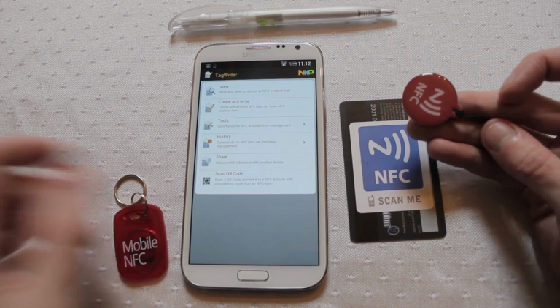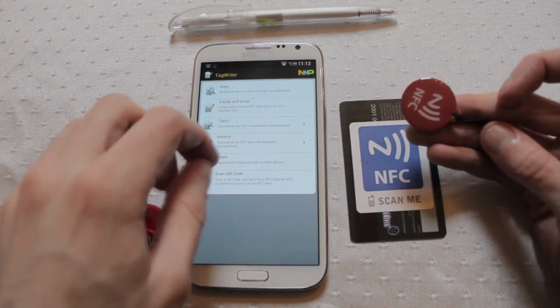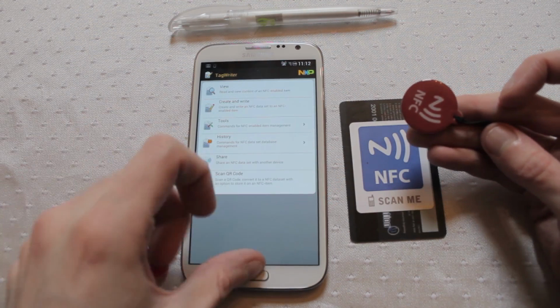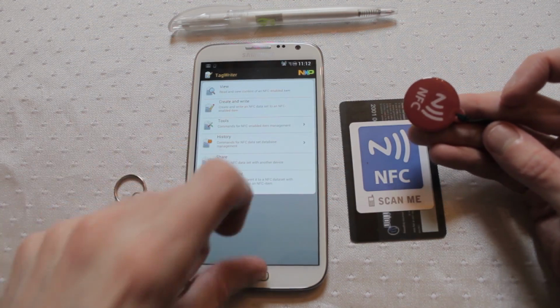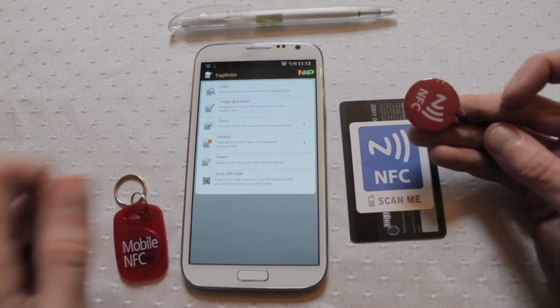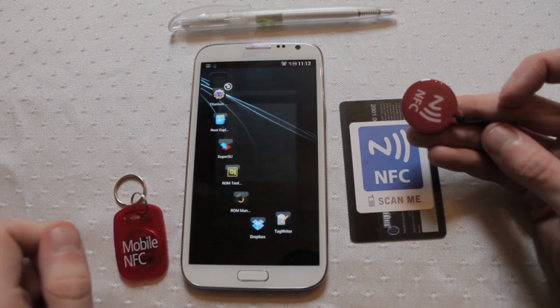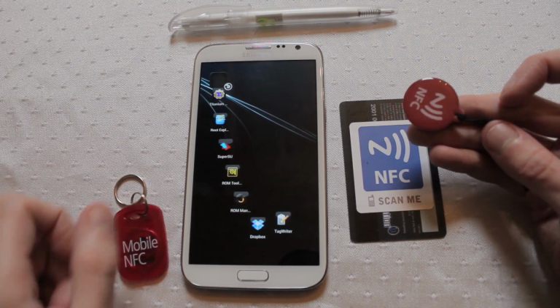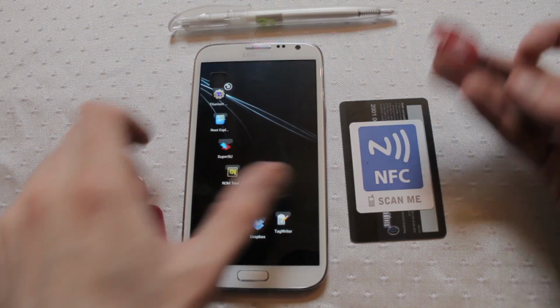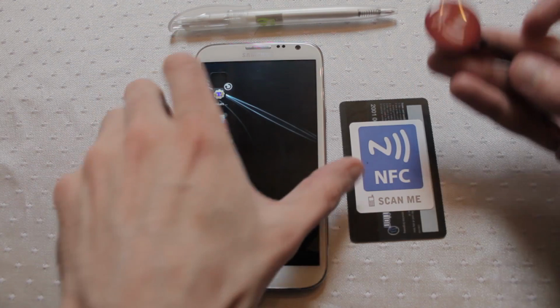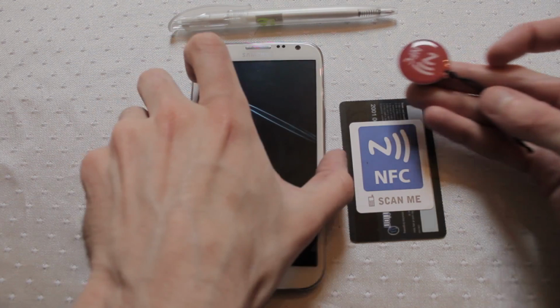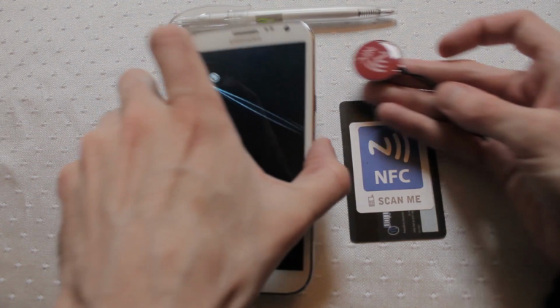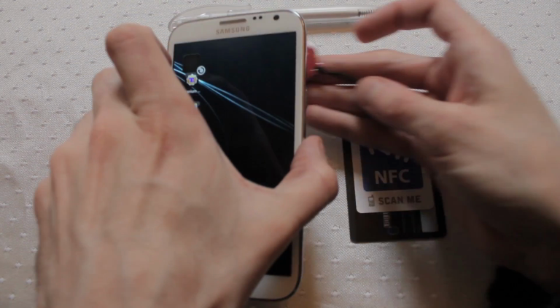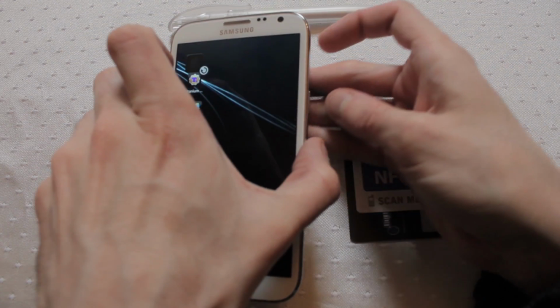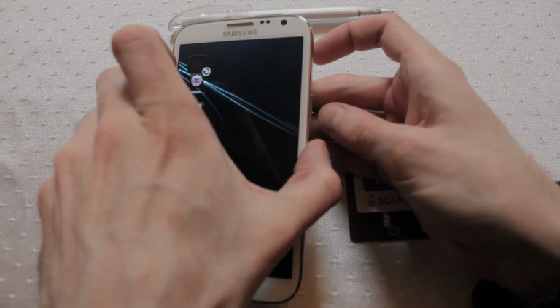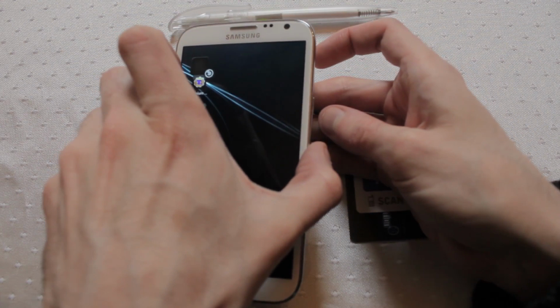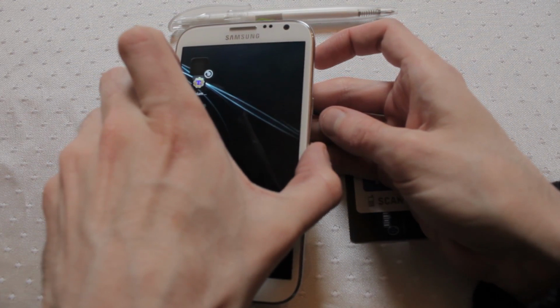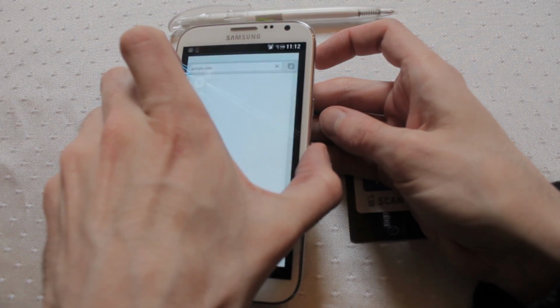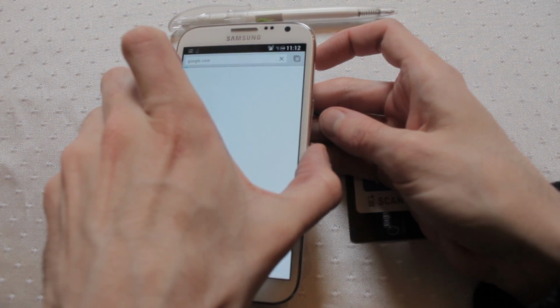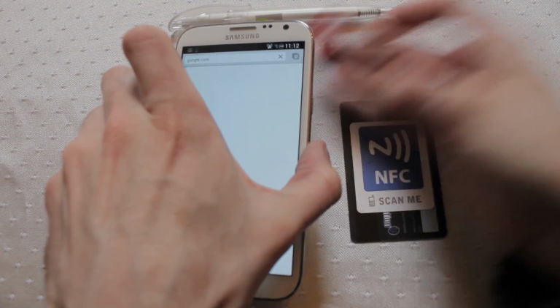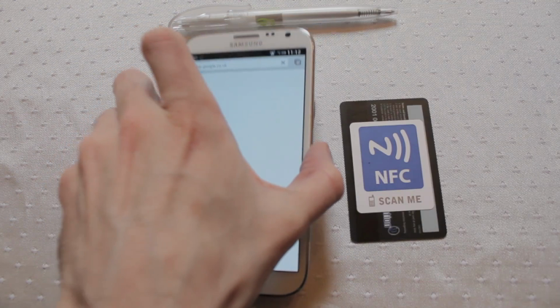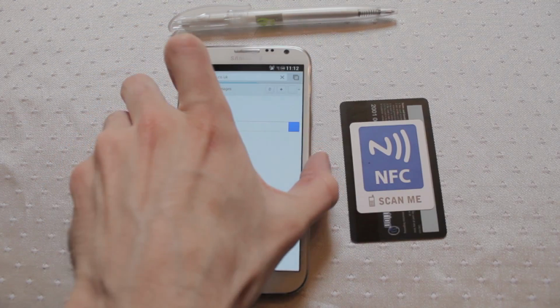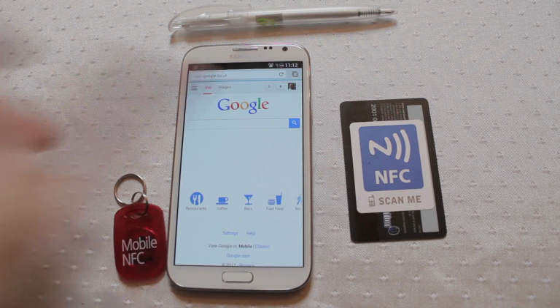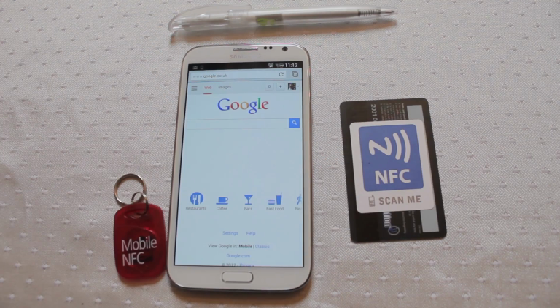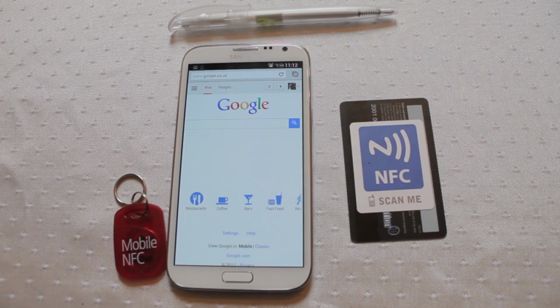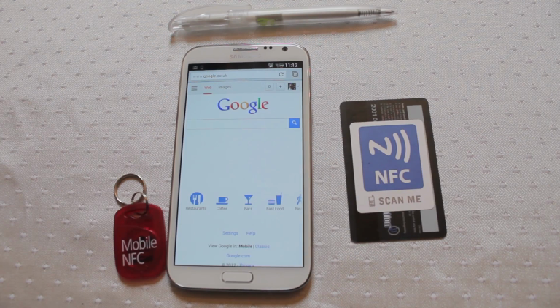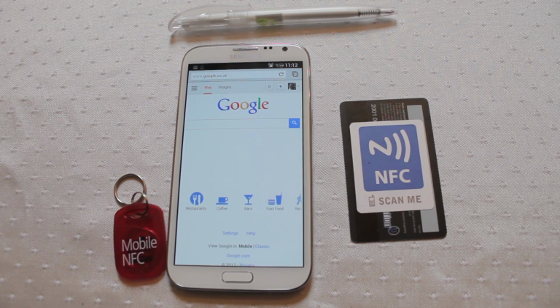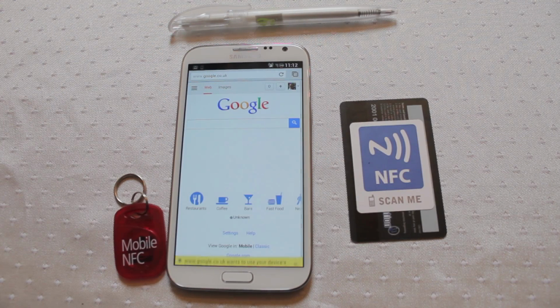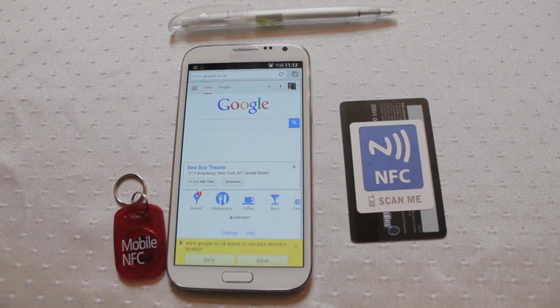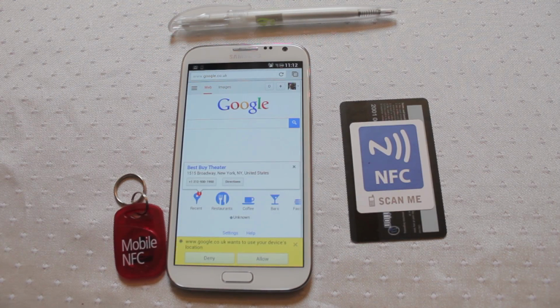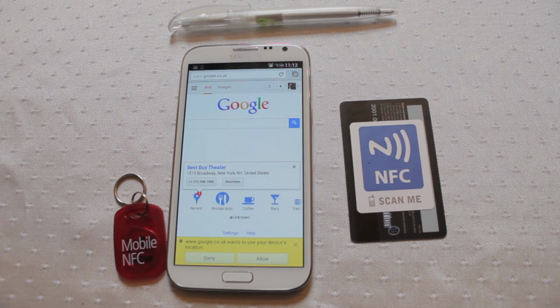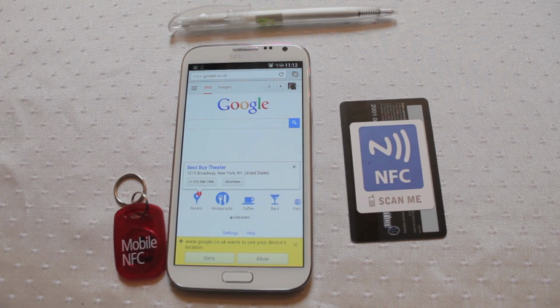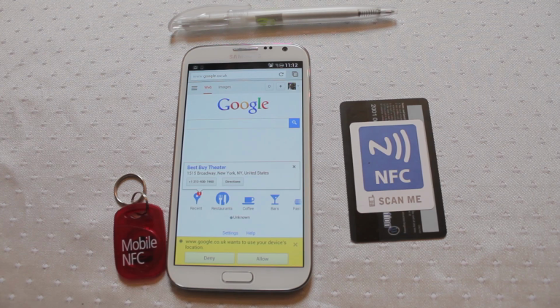That should be our tag. Now if I pass this back under — it fires Google. Simple as that.